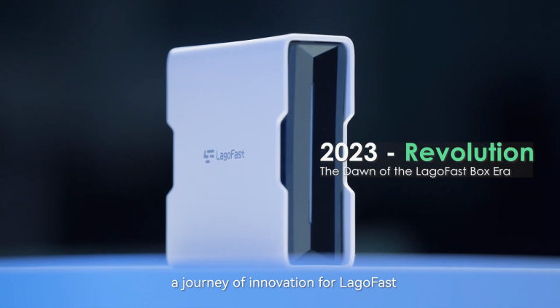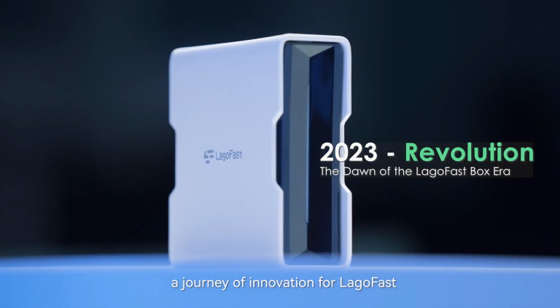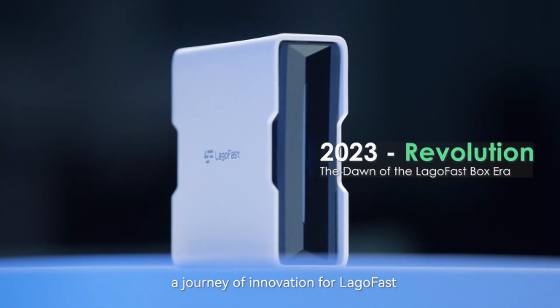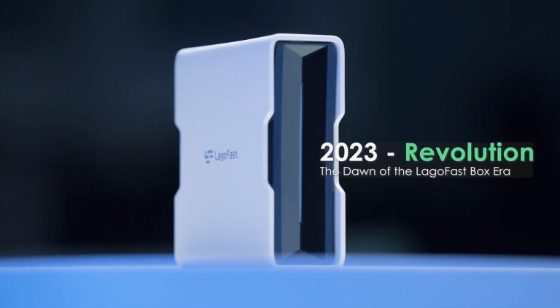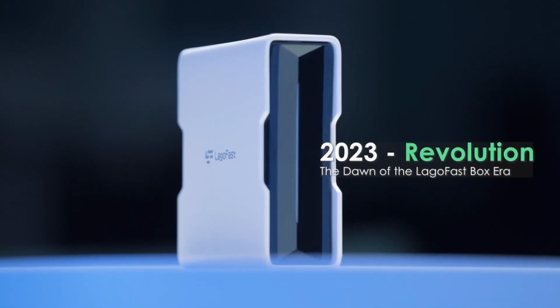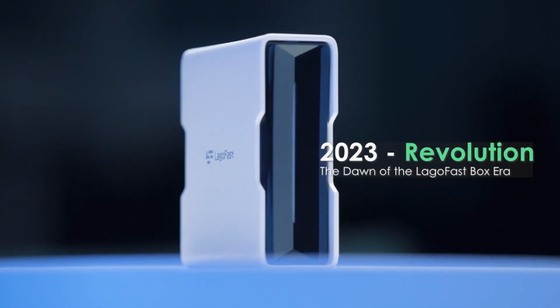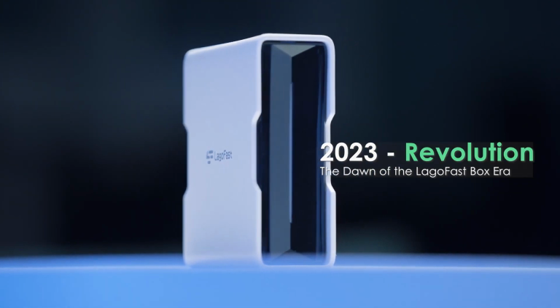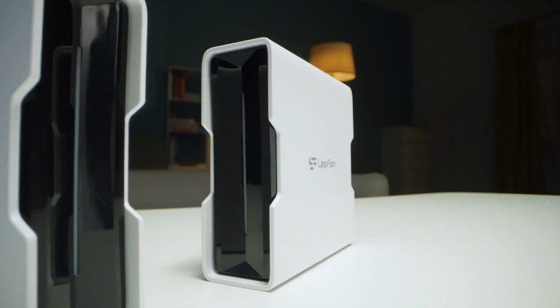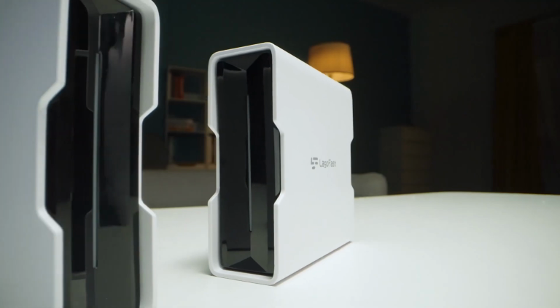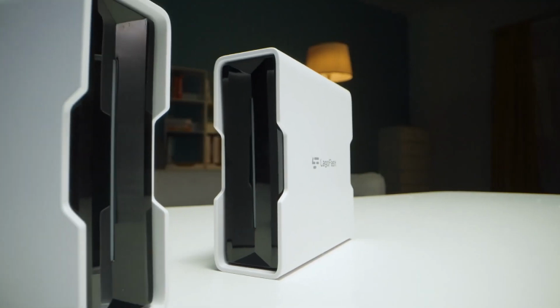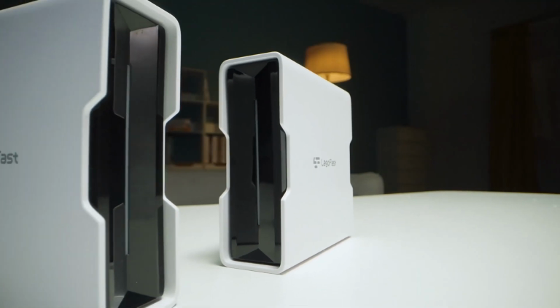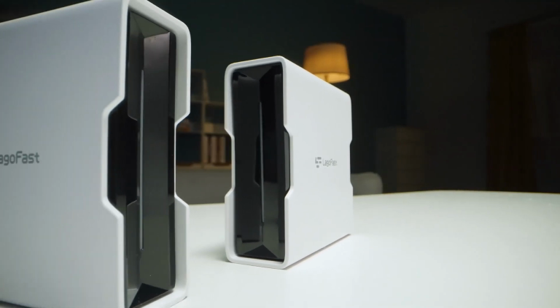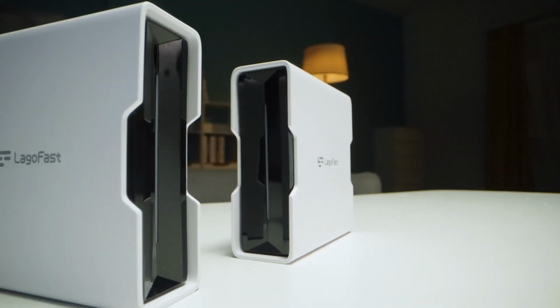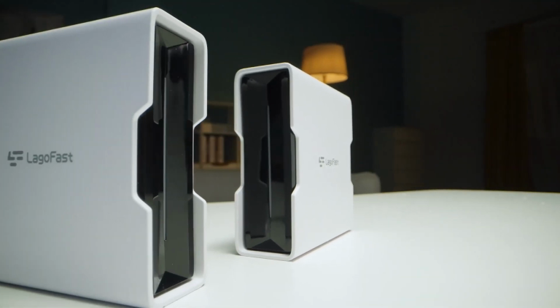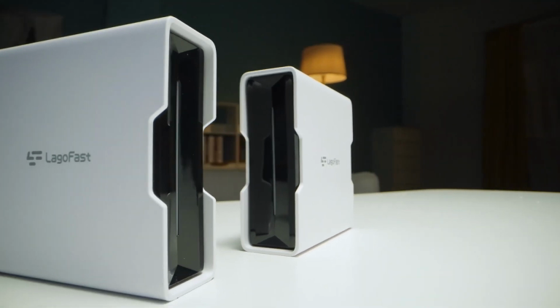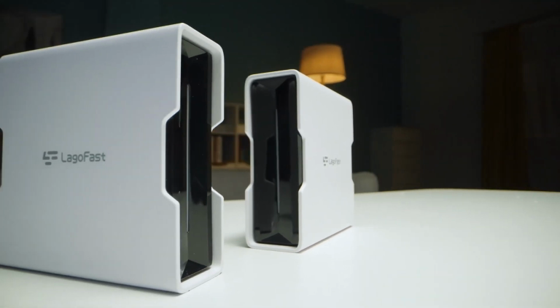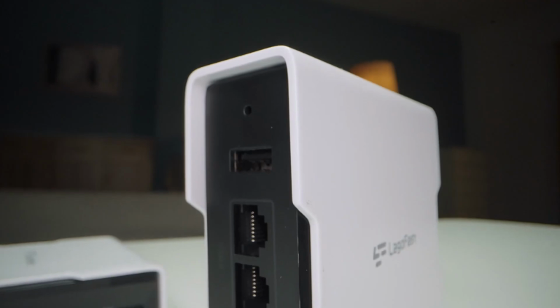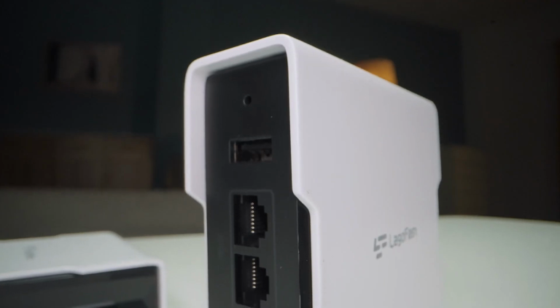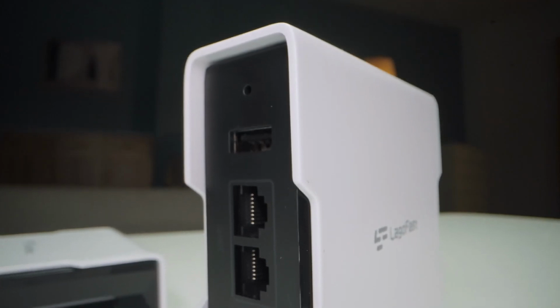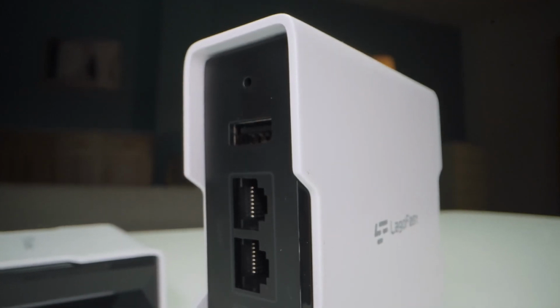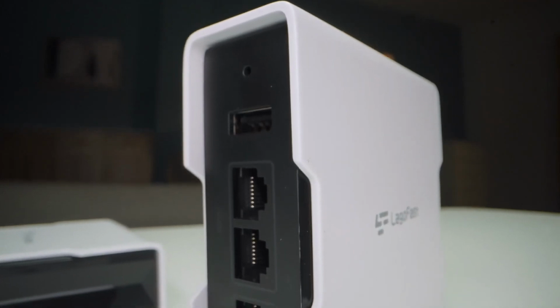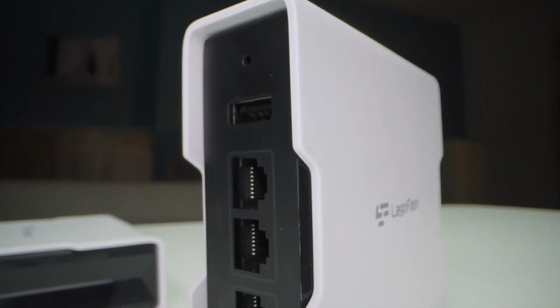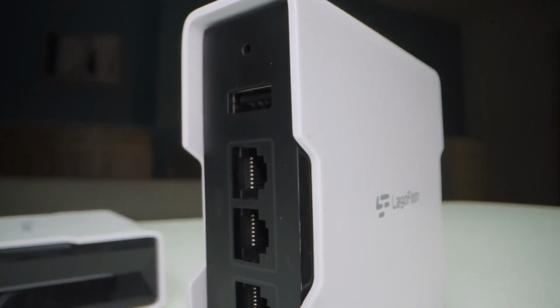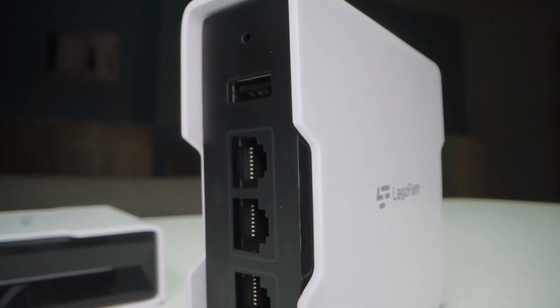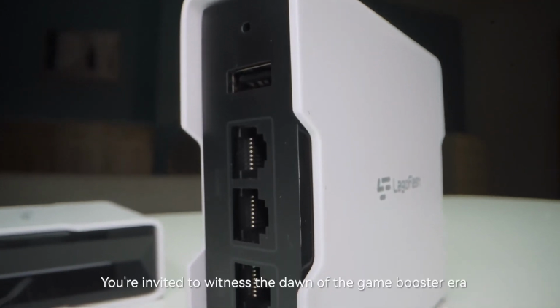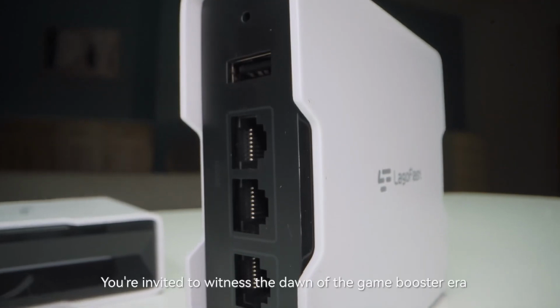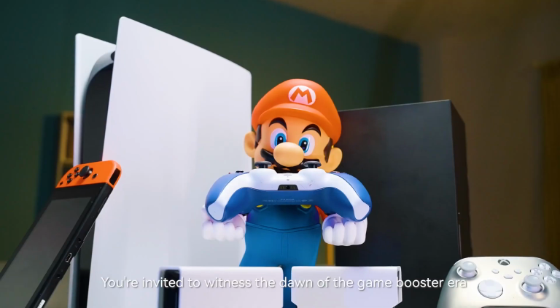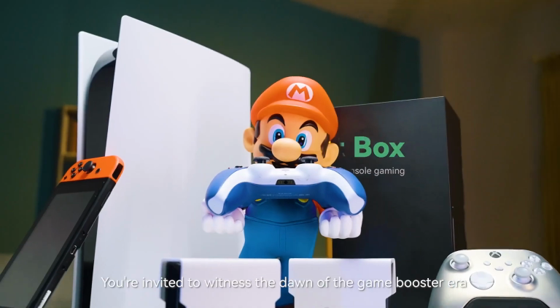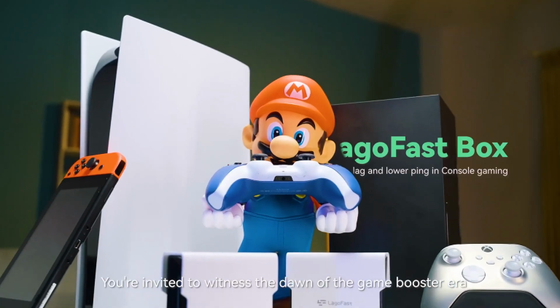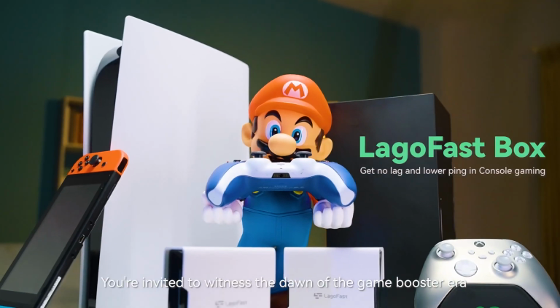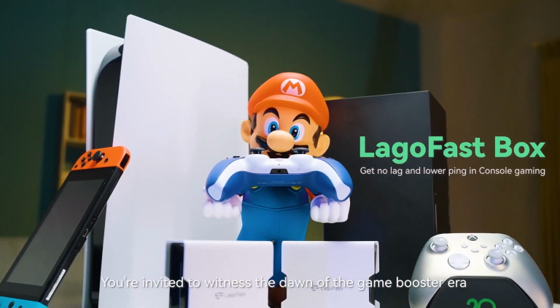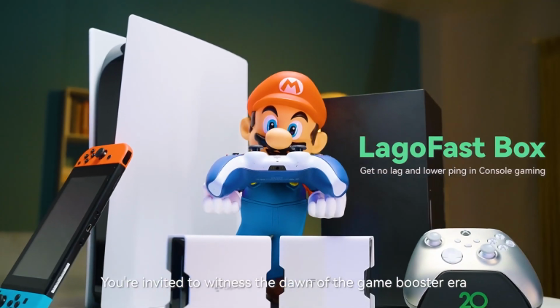As a result, video game consoles may operate at higher rates with no latency, low ping, and significantly better gaming.